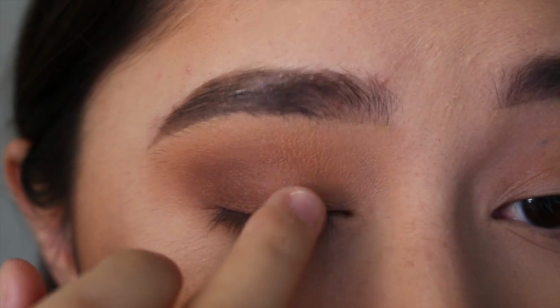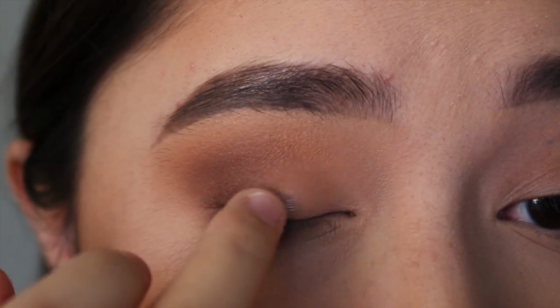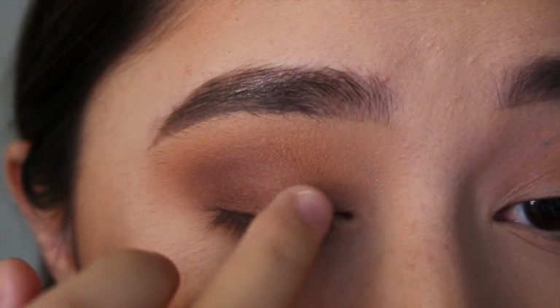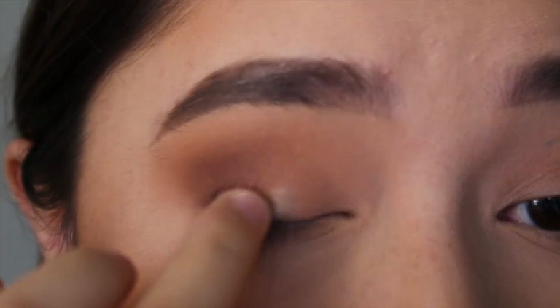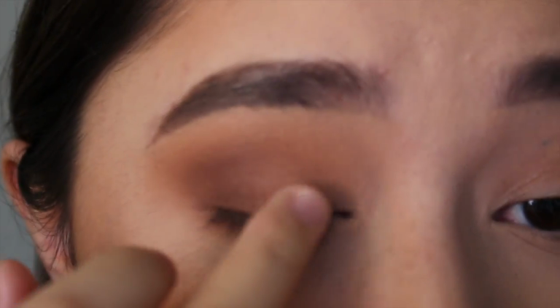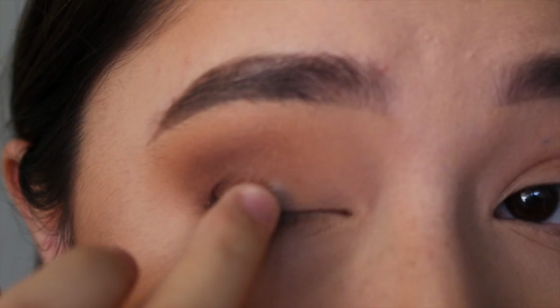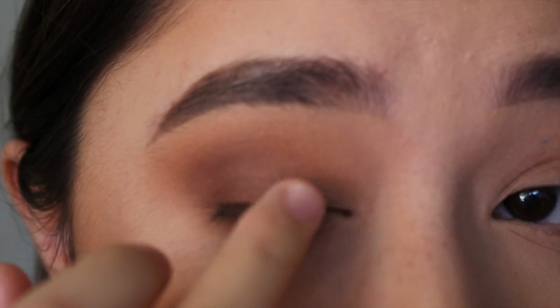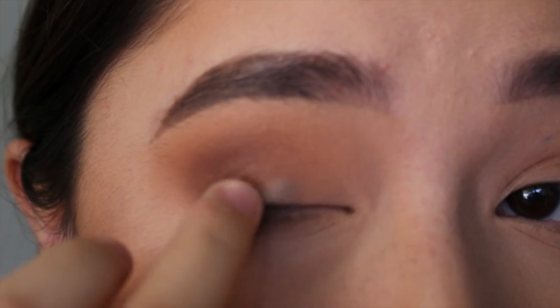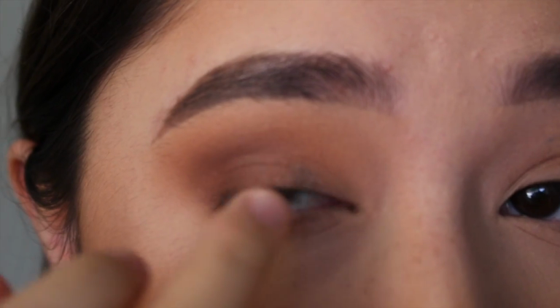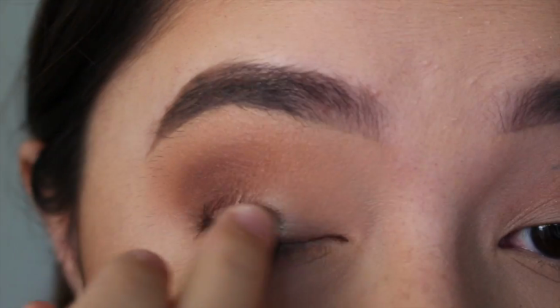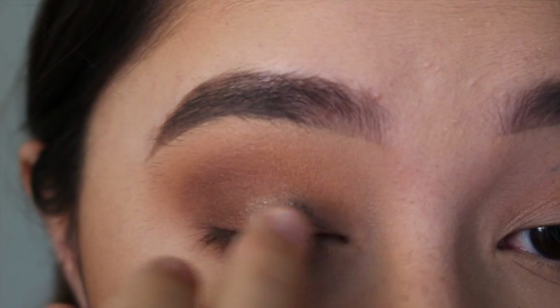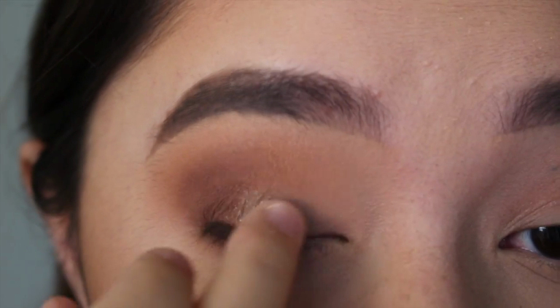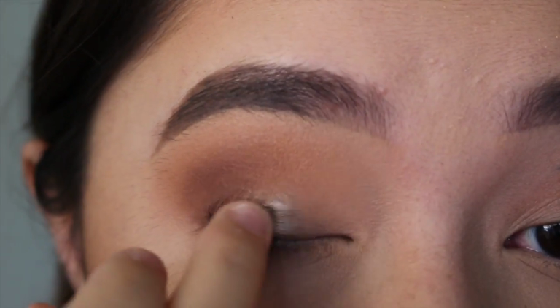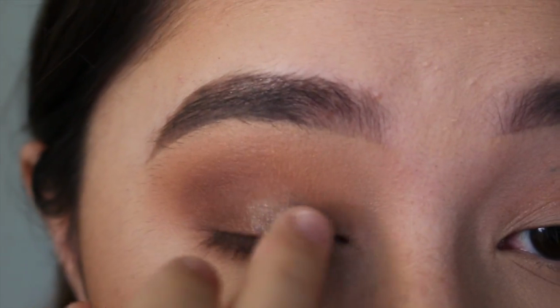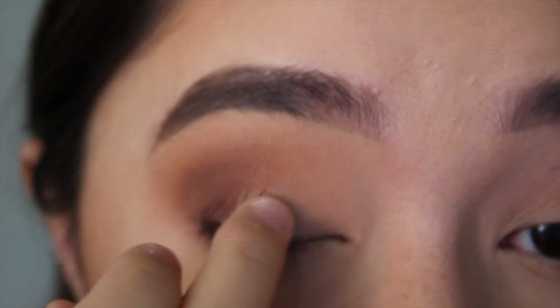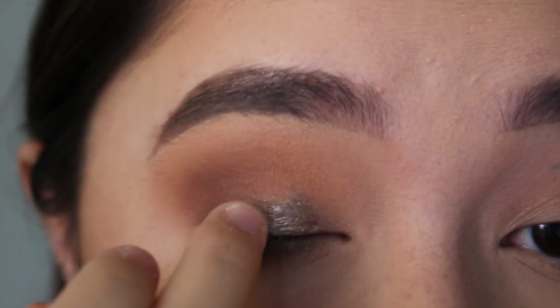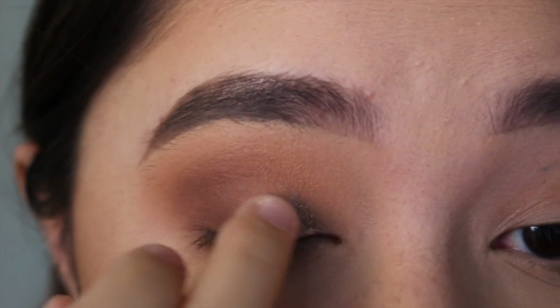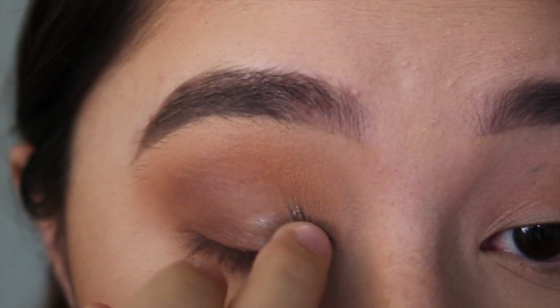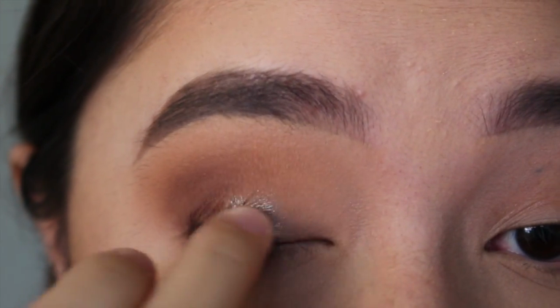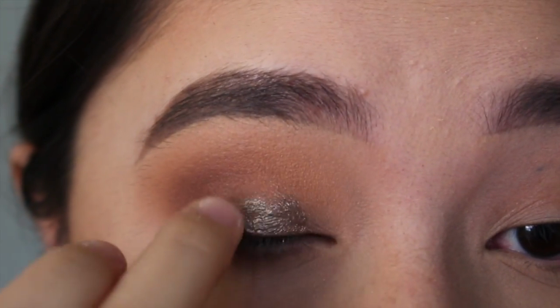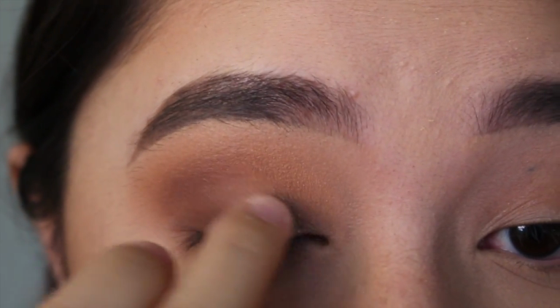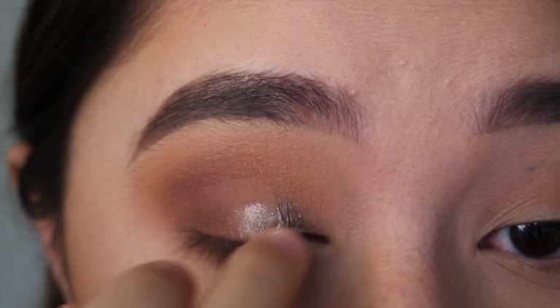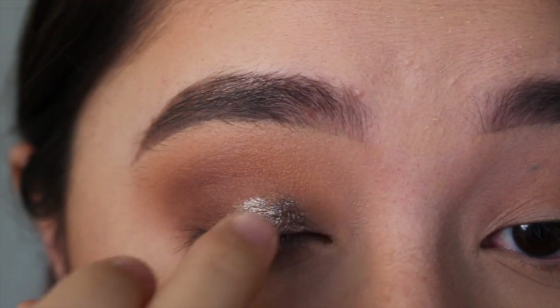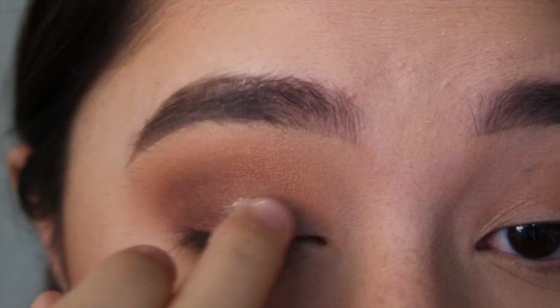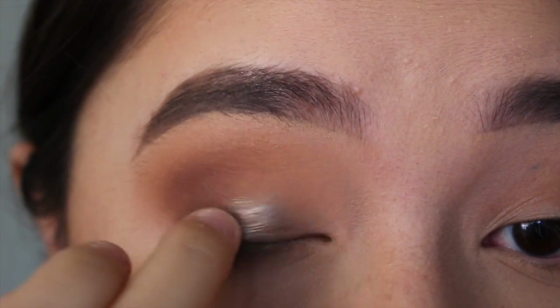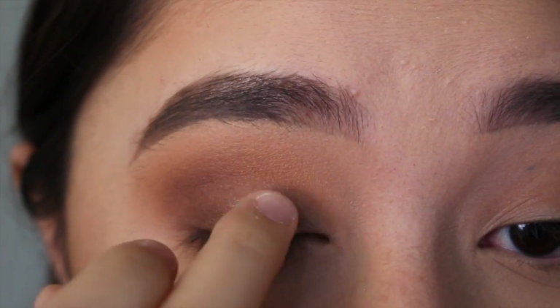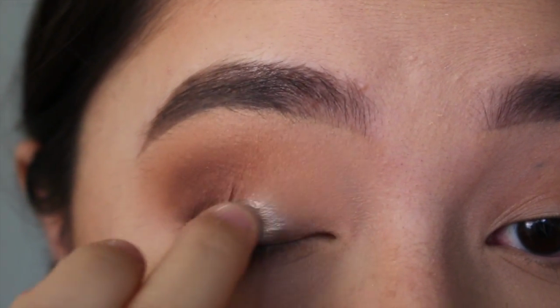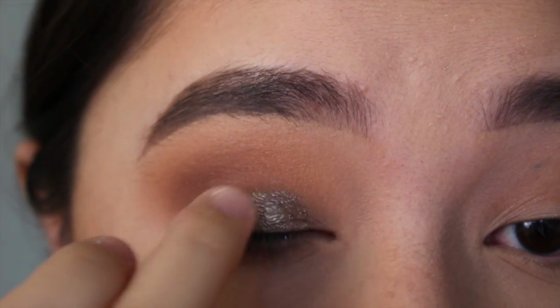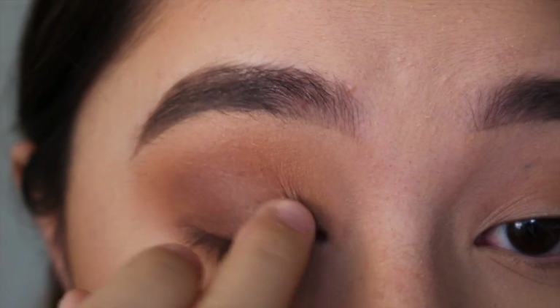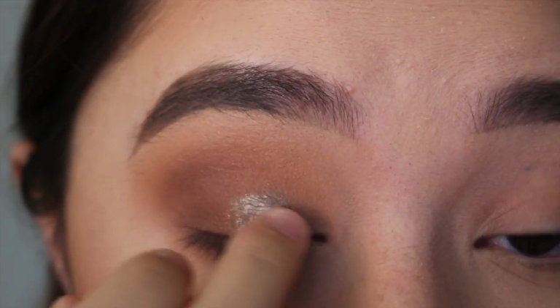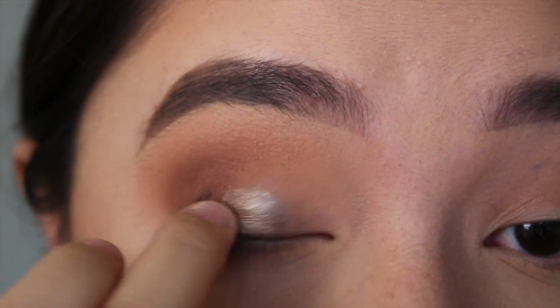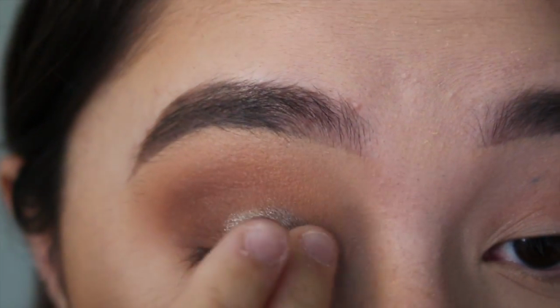Then with my finger, I'm going to take the Maybelline Color Tattoo in the shade Bad to the Bronze and put that on the first half of my eyelid.